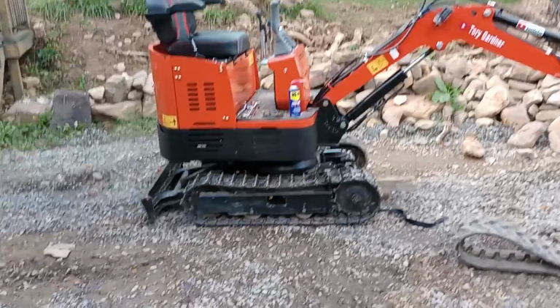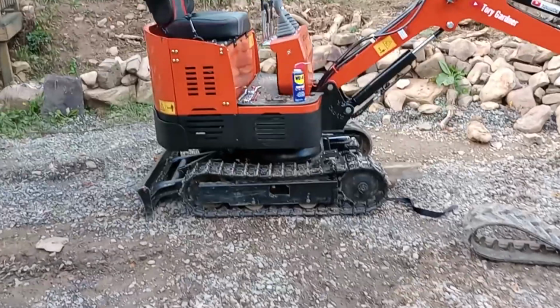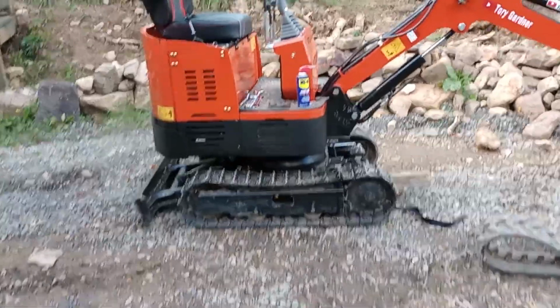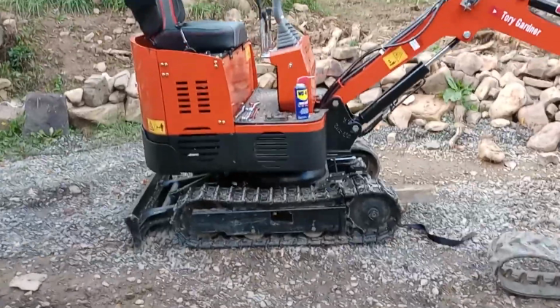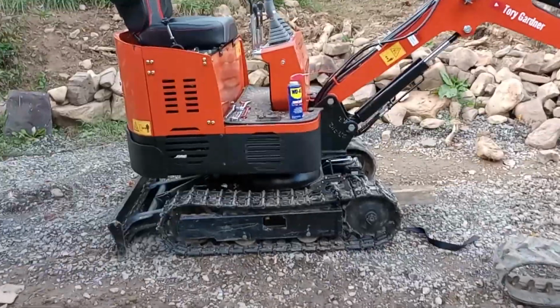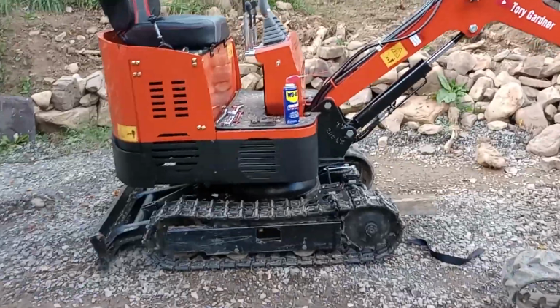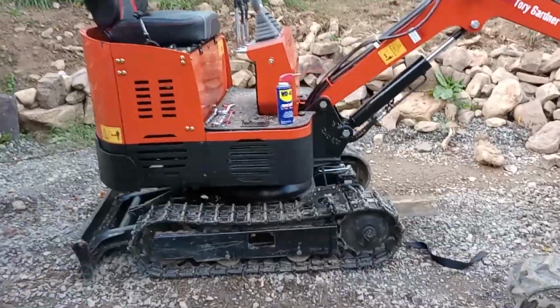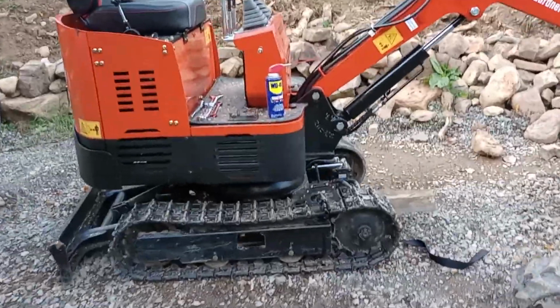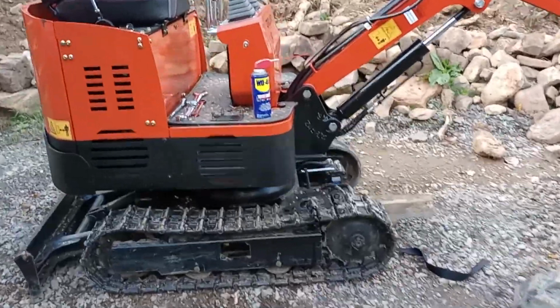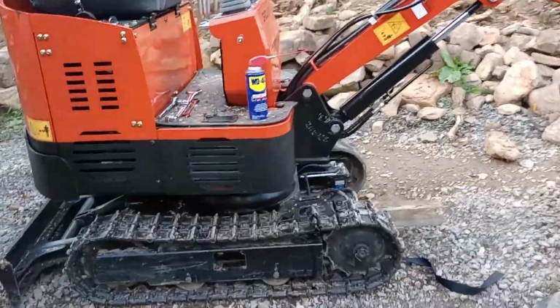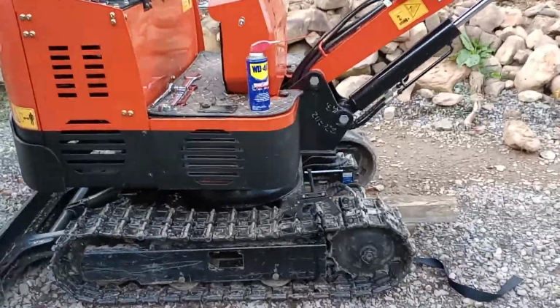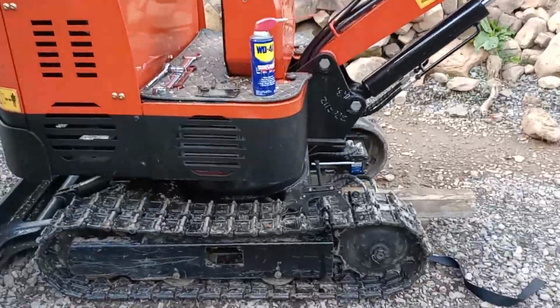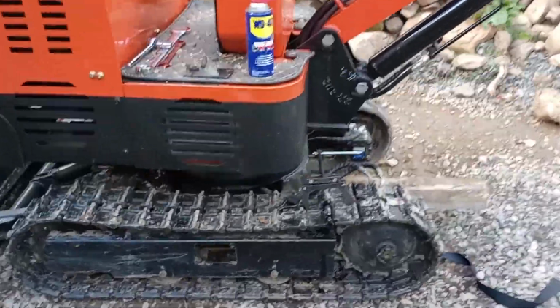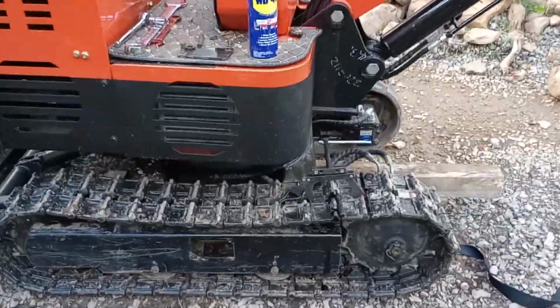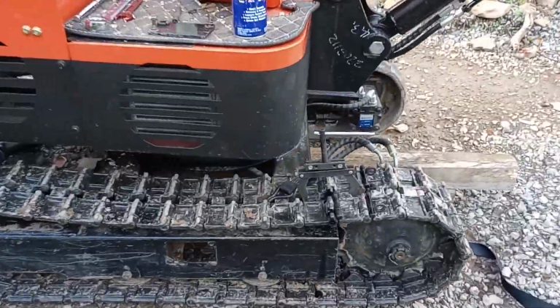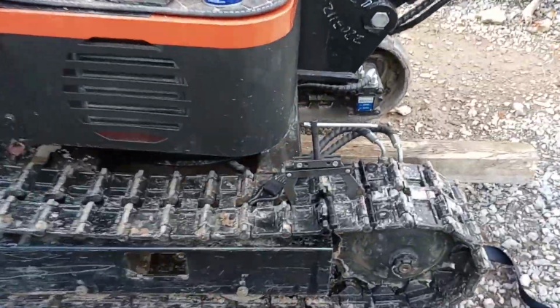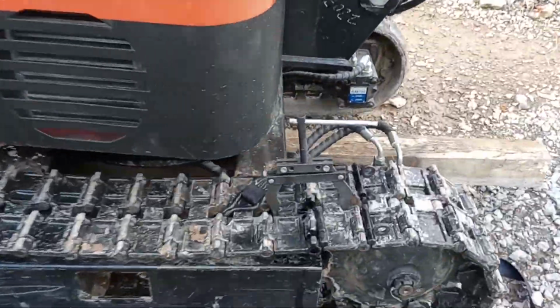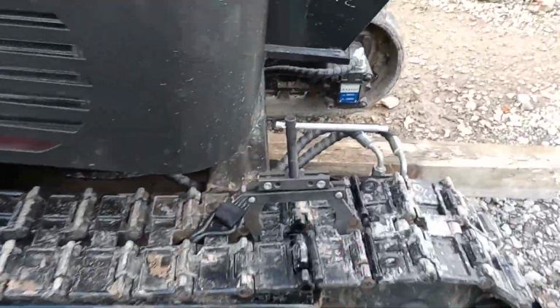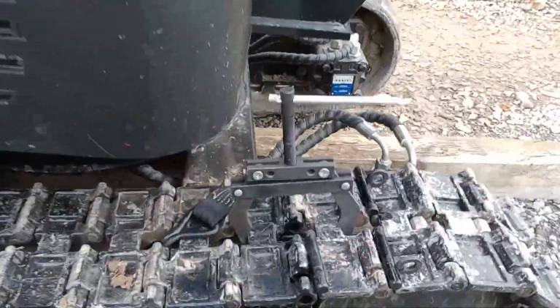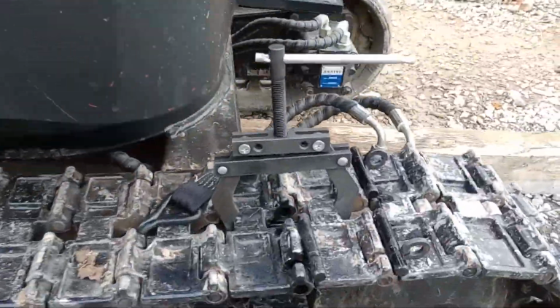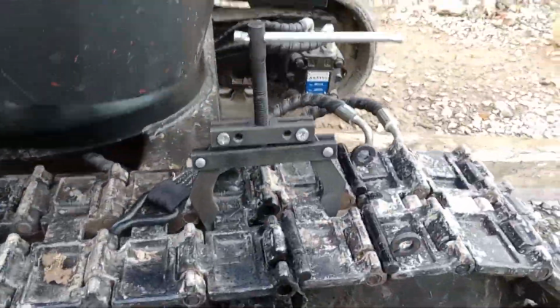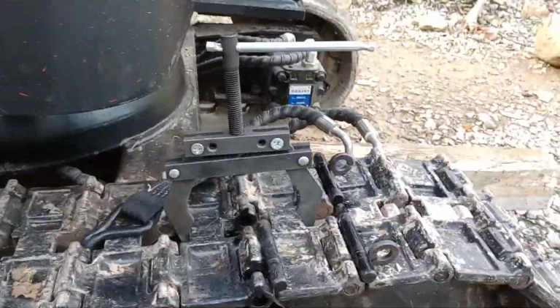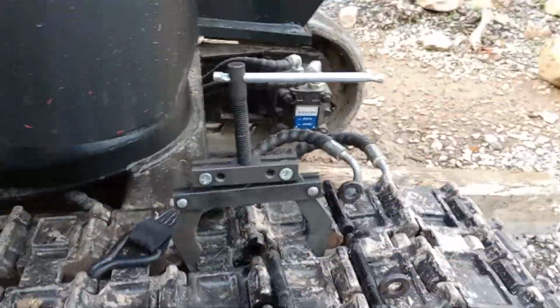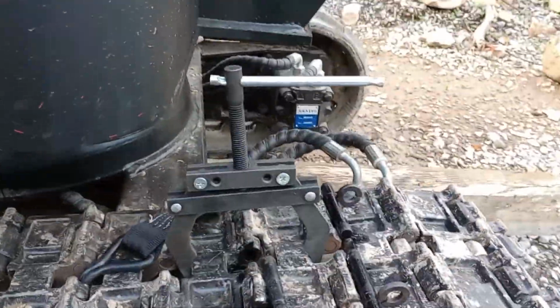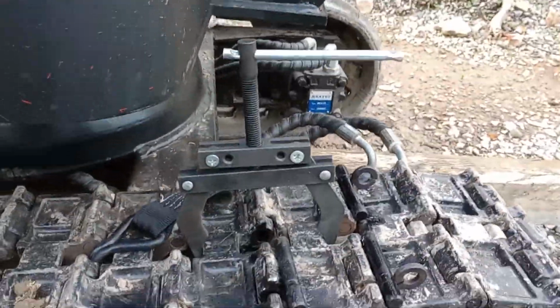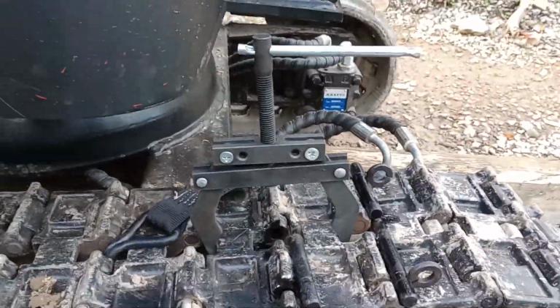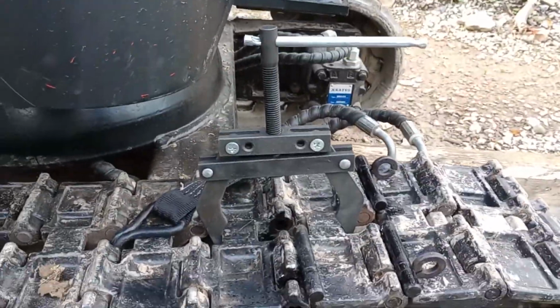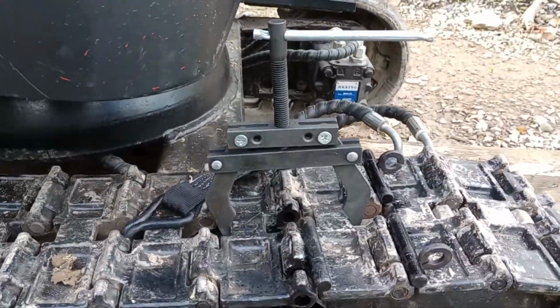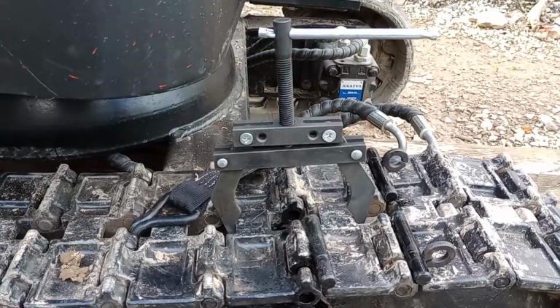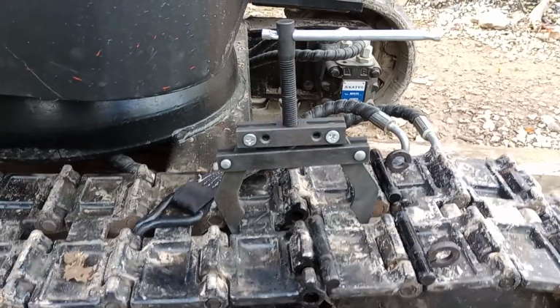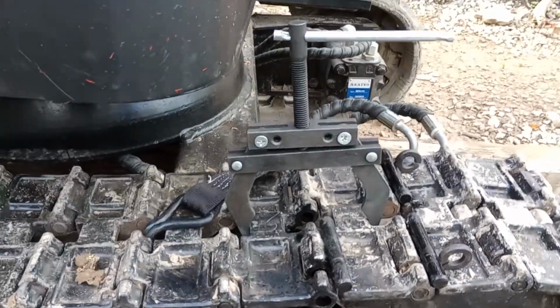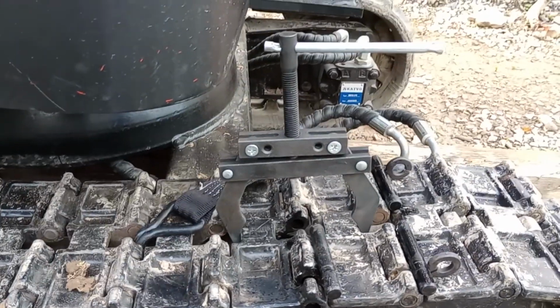Let me show you the chain tensioner I bought. This will make your job a lot easier.